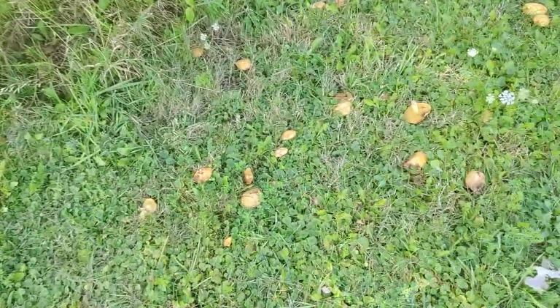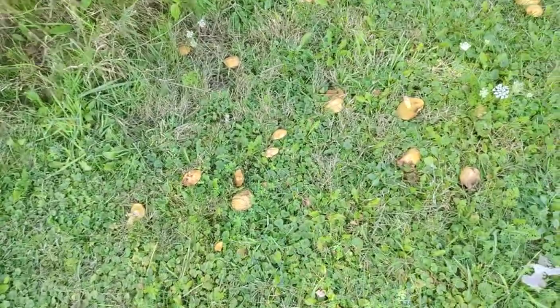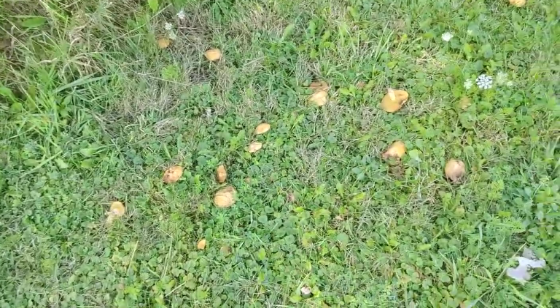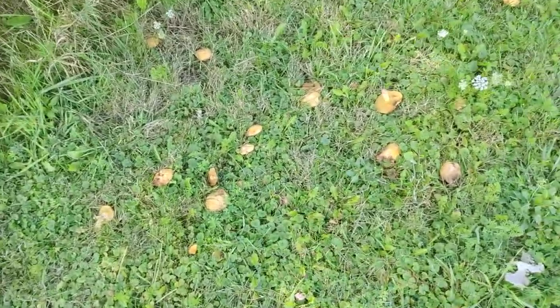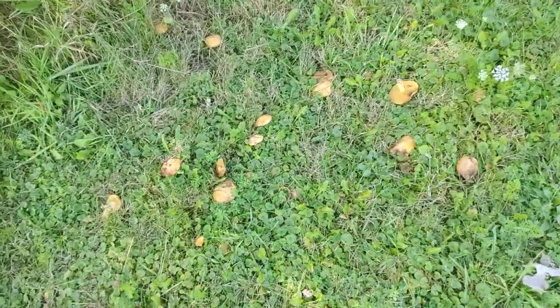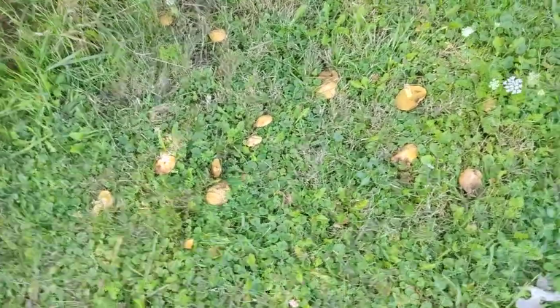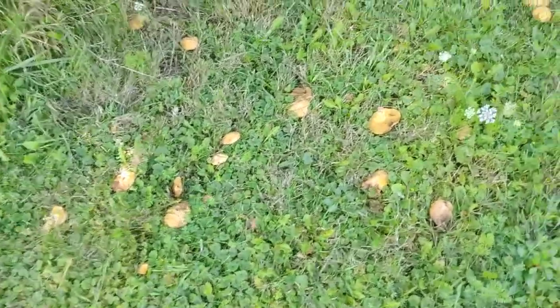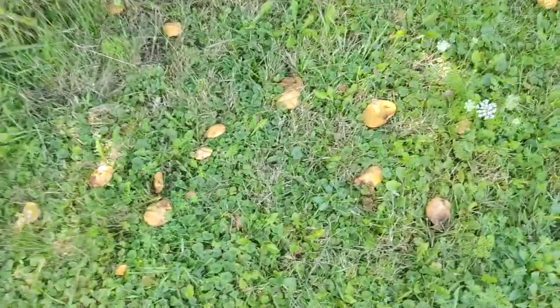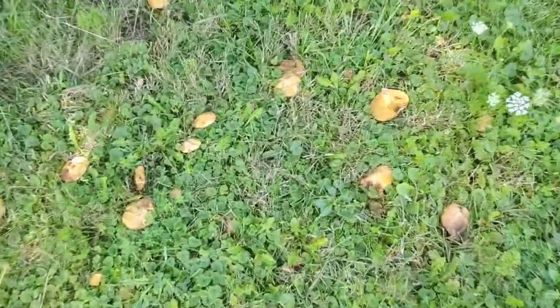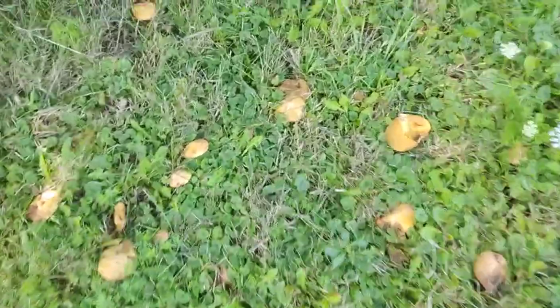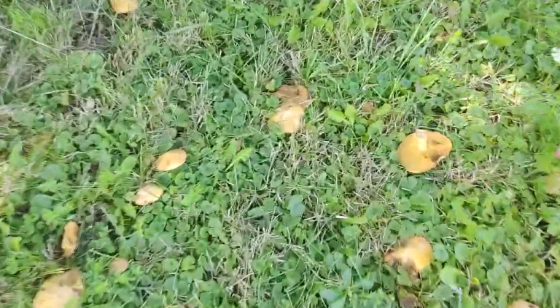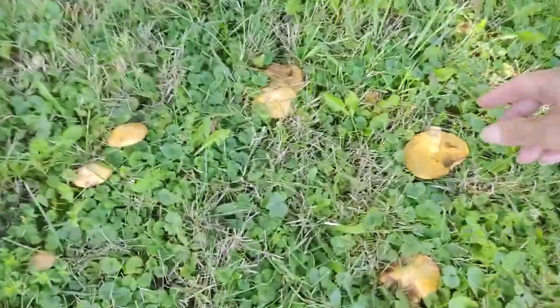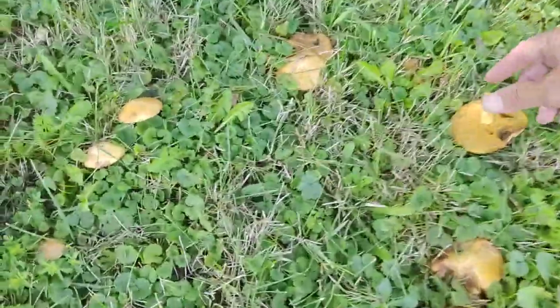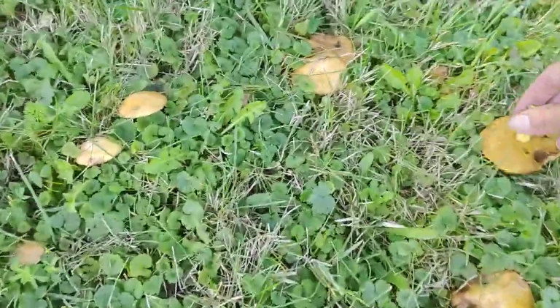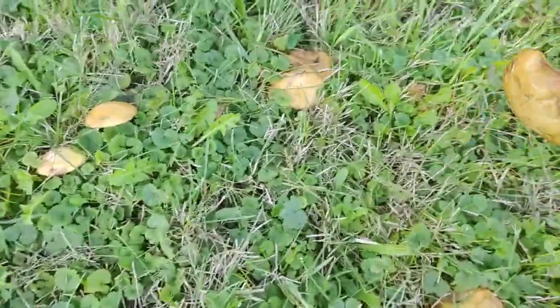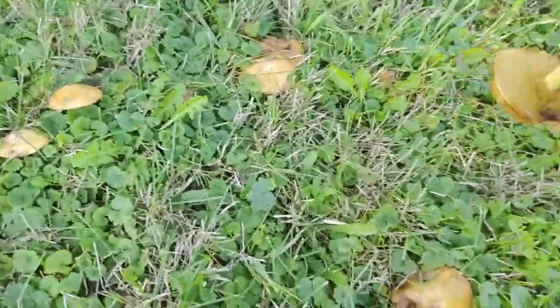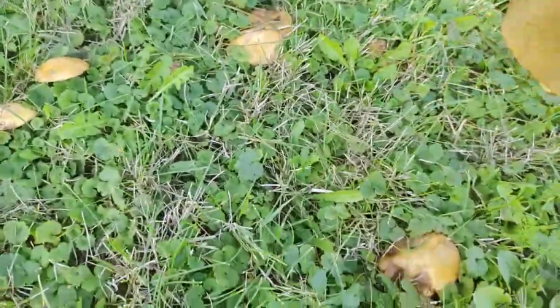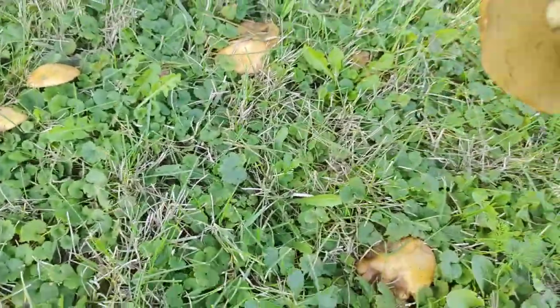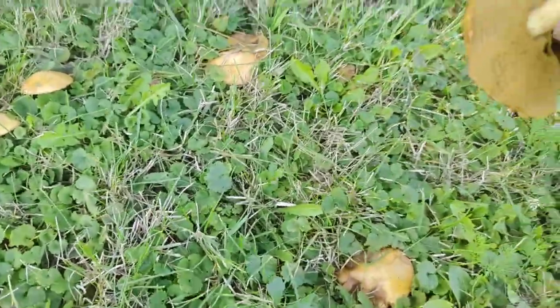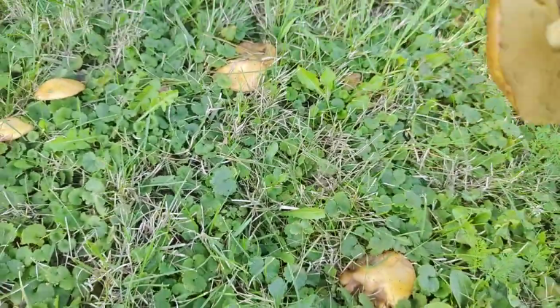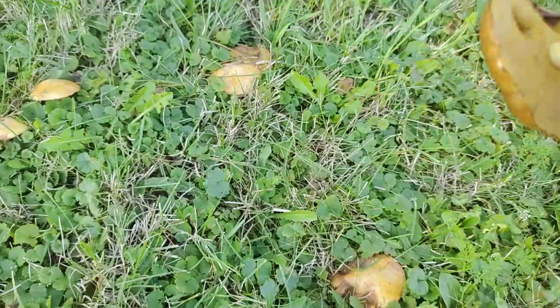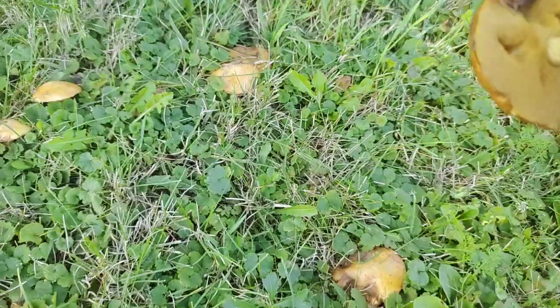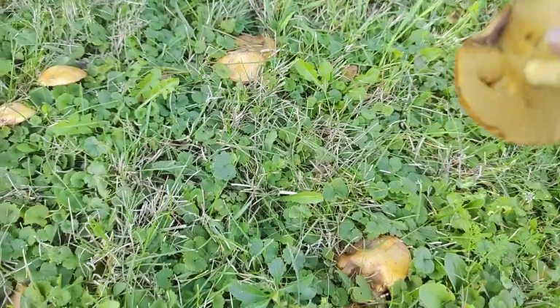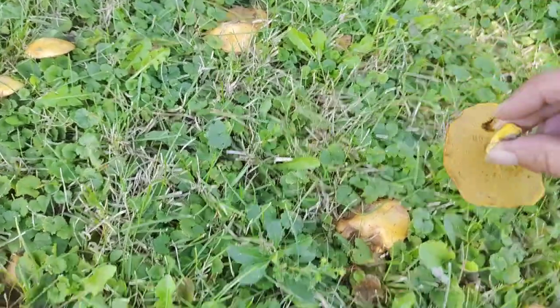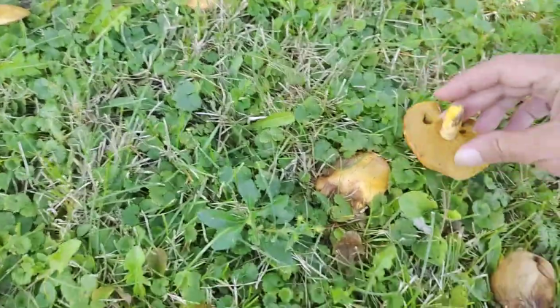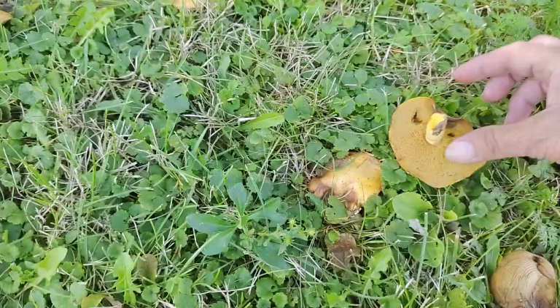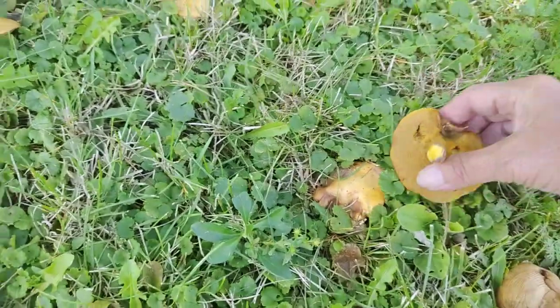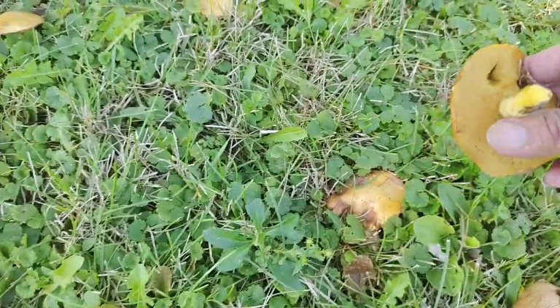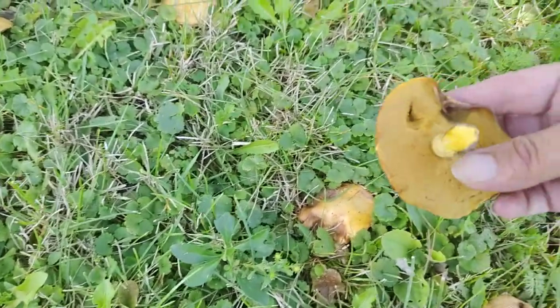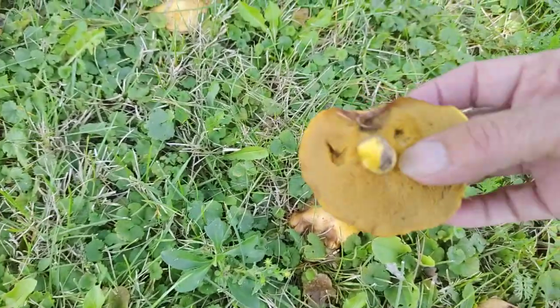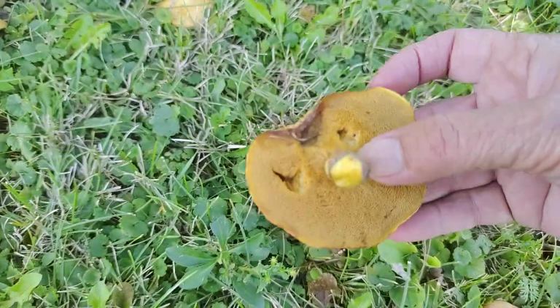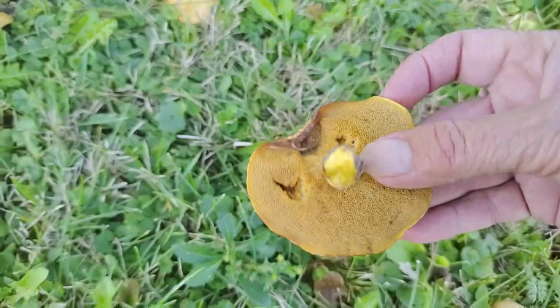See, there's the pine tree and they grow right under it. Look at them all. This is one they knocked over. Oh, it's gone yellow. But it's very spongy underneath.